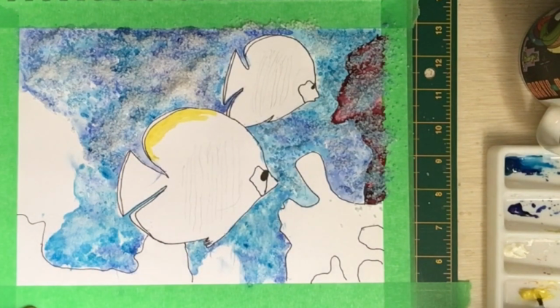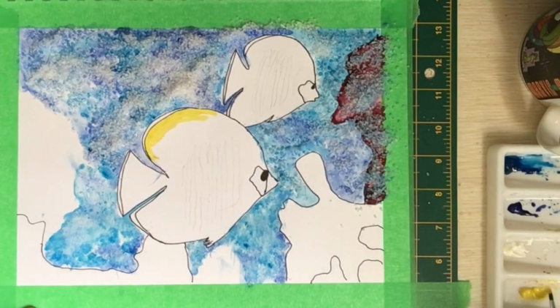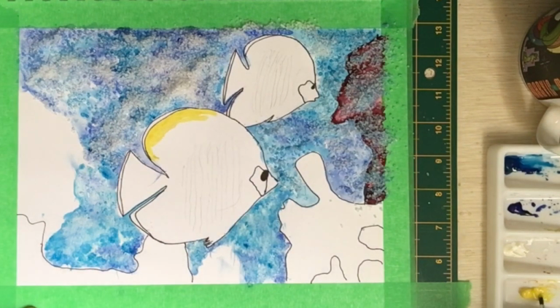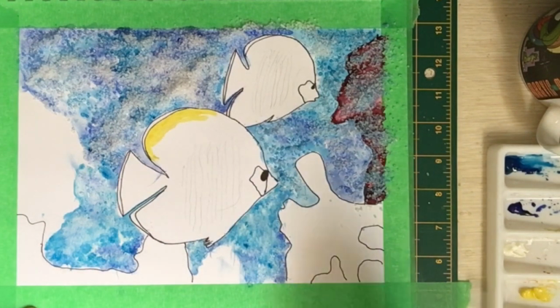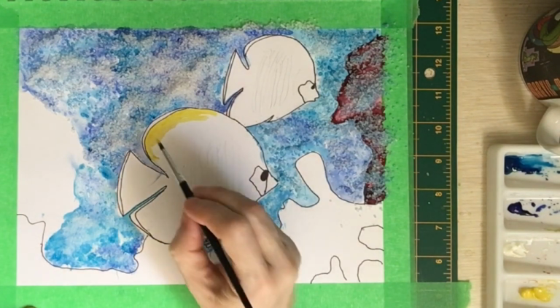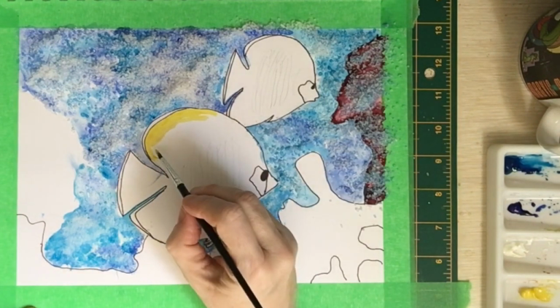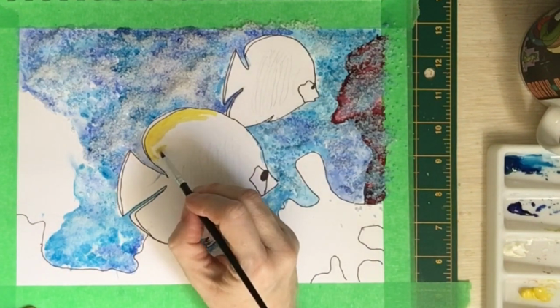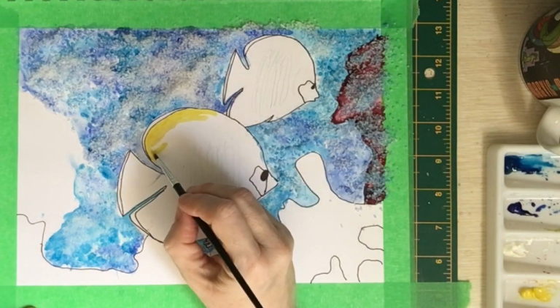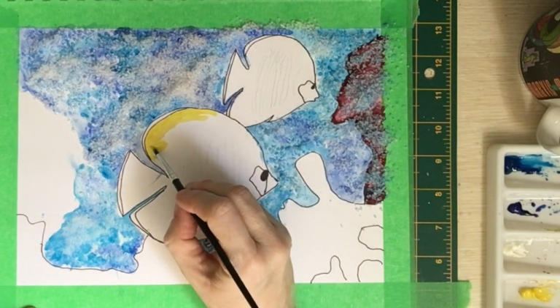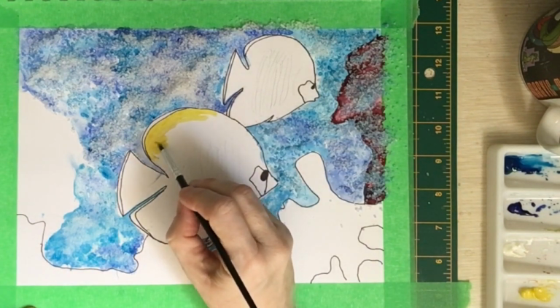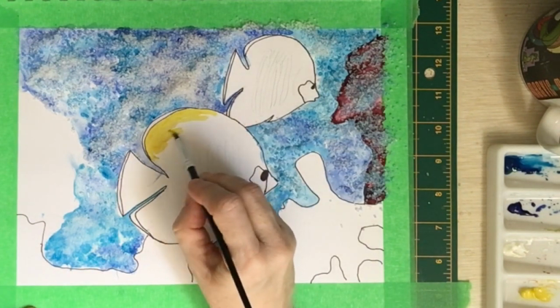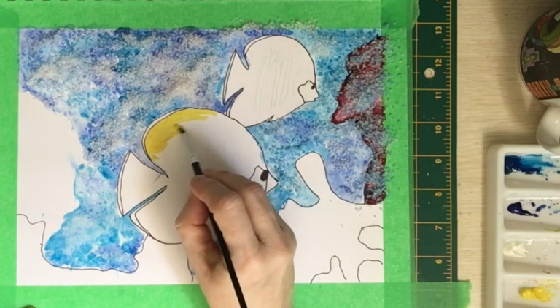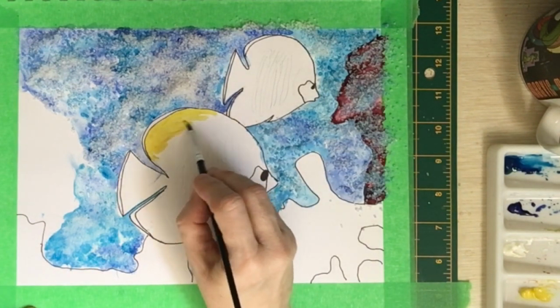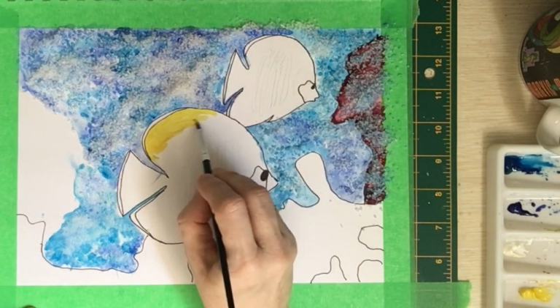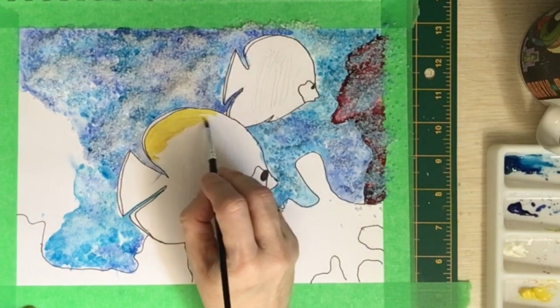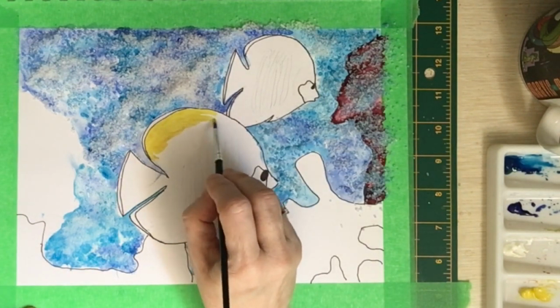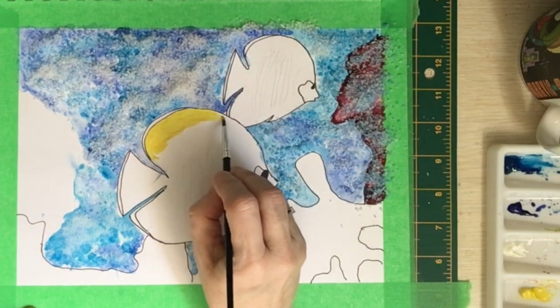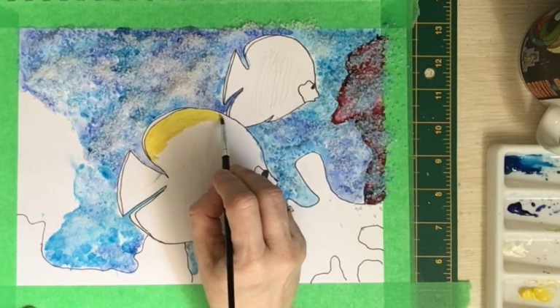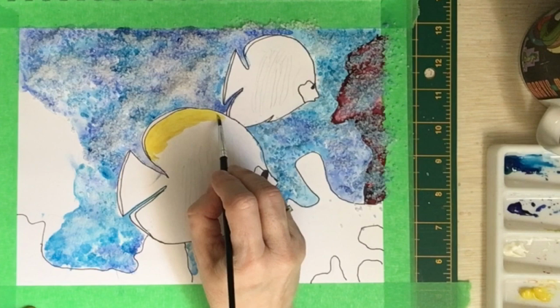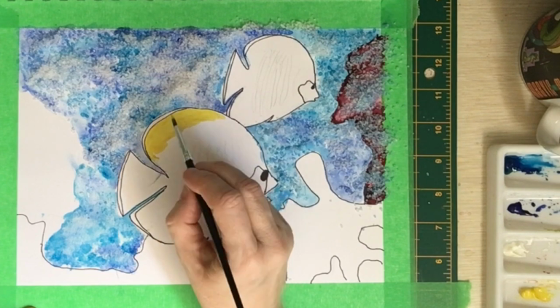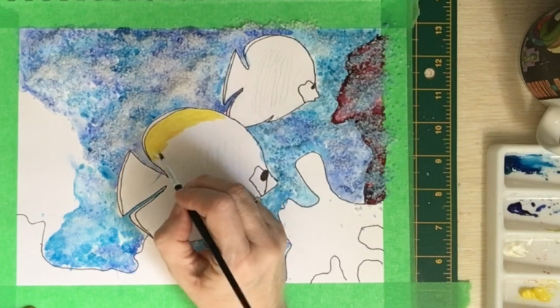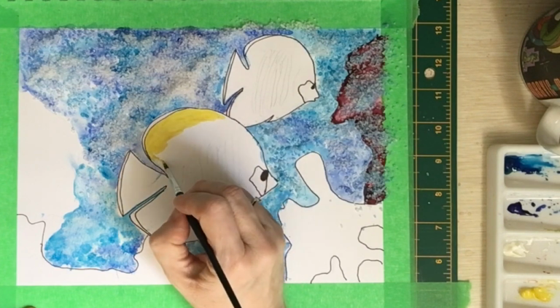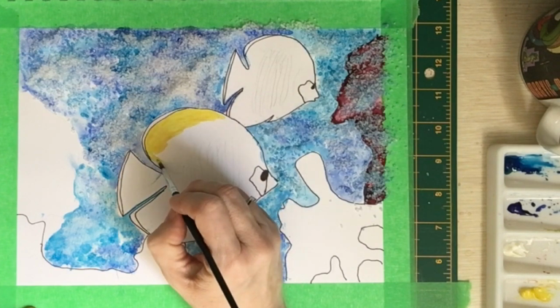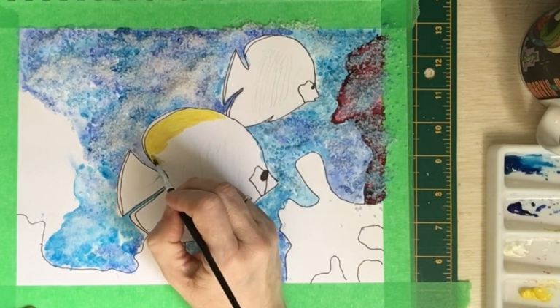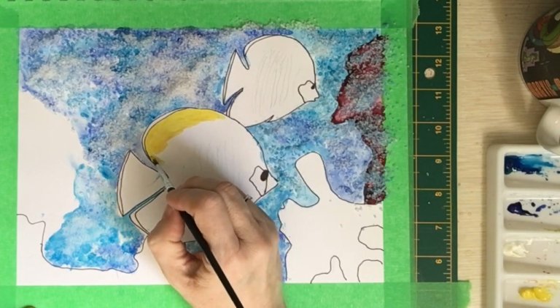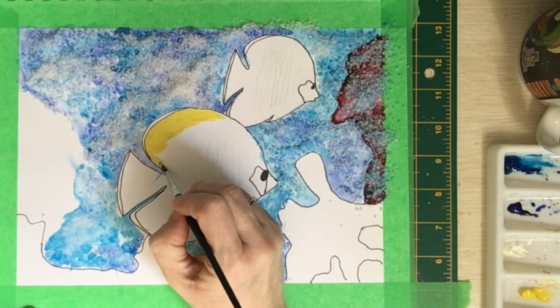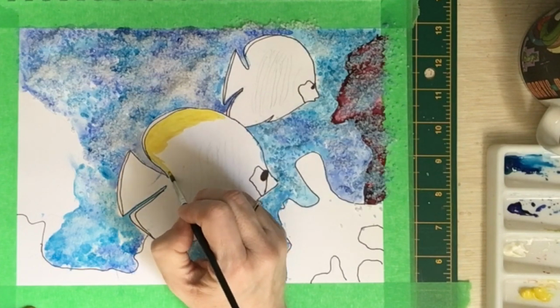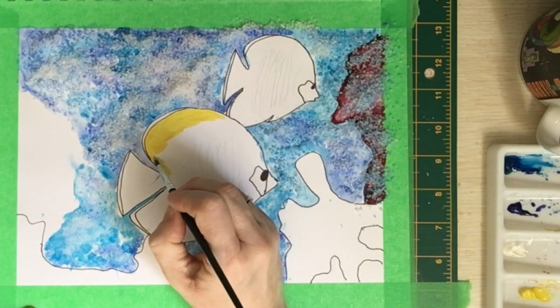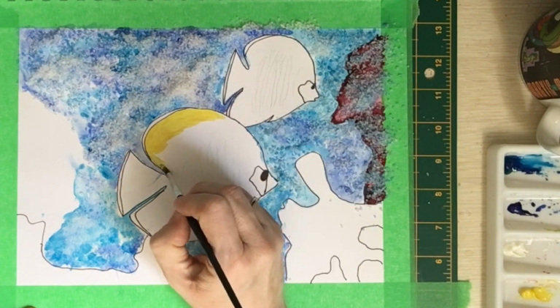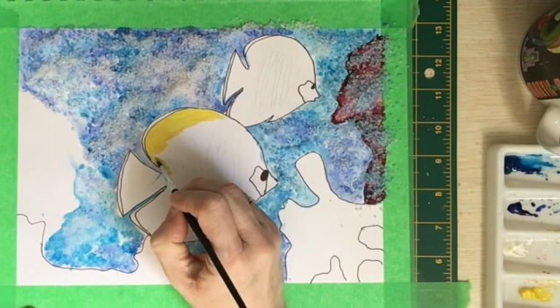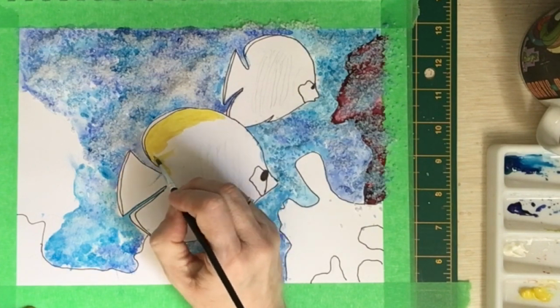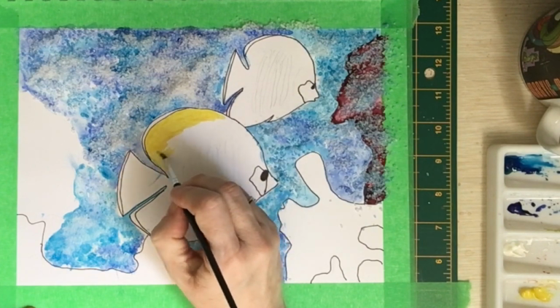While I was waiting for the salt to completely dry, I decided to go ahead and do my fishies and the rest of the coral reef with the gouache paint.